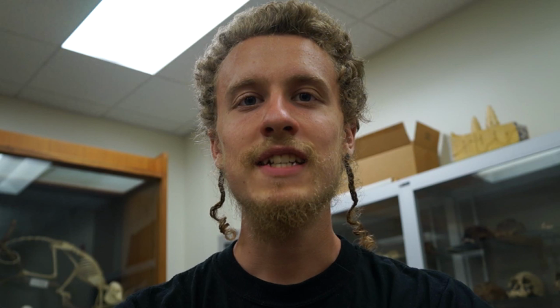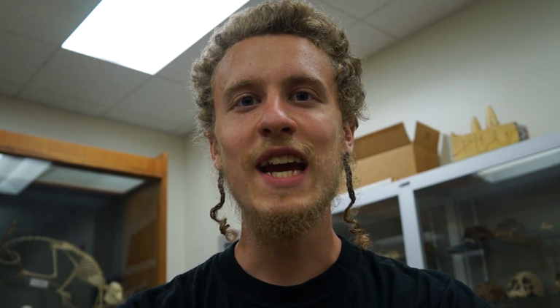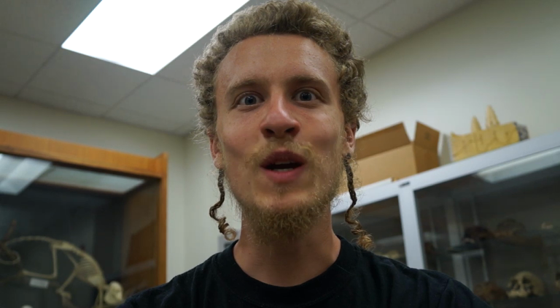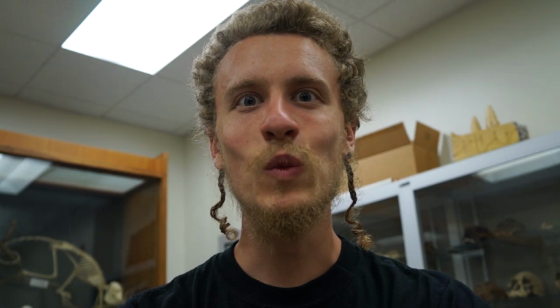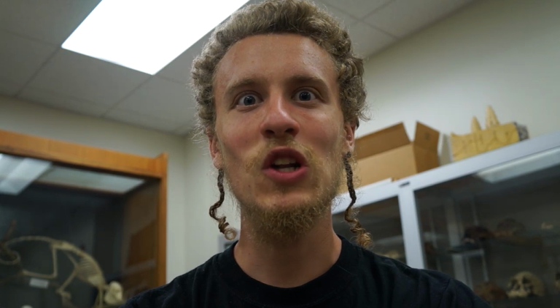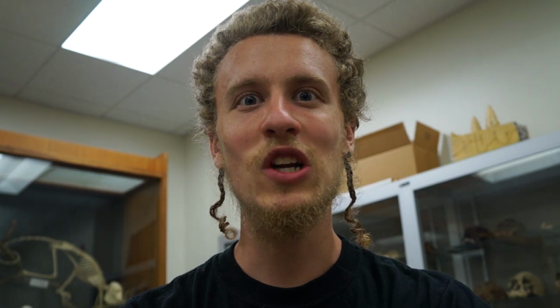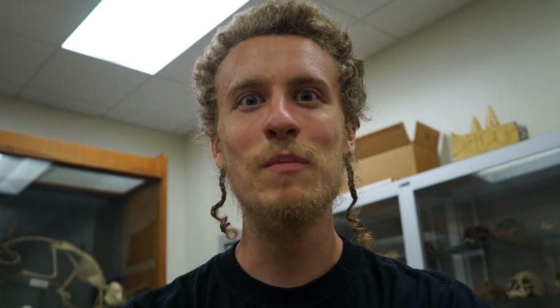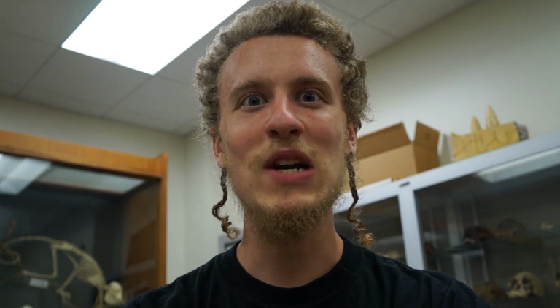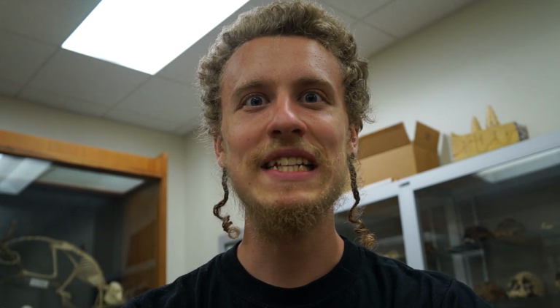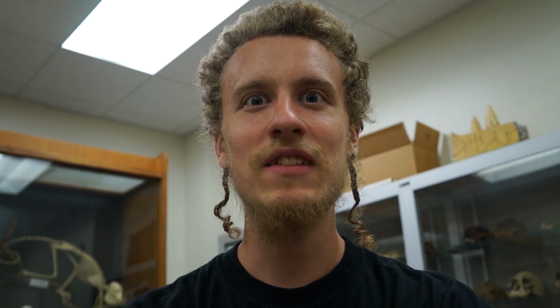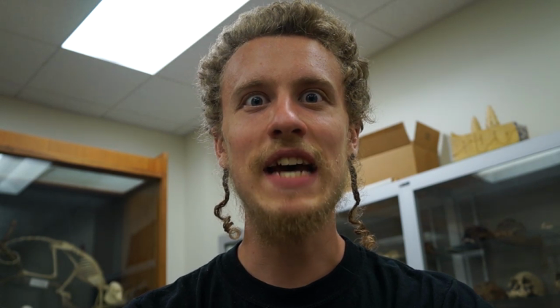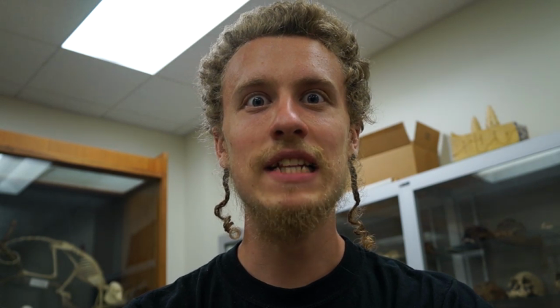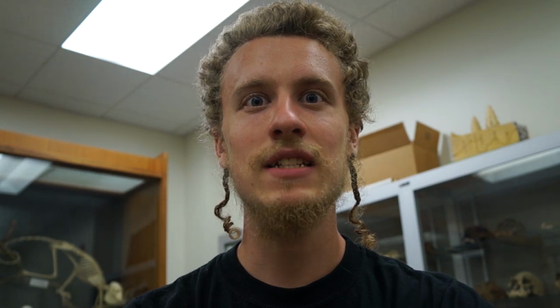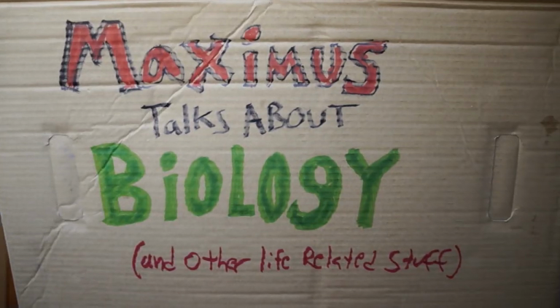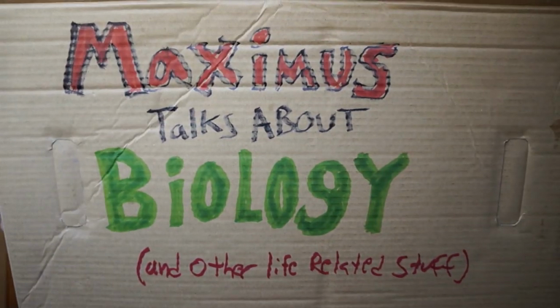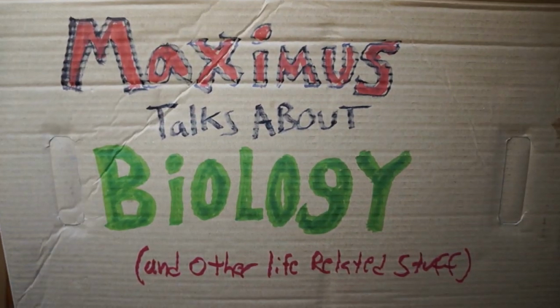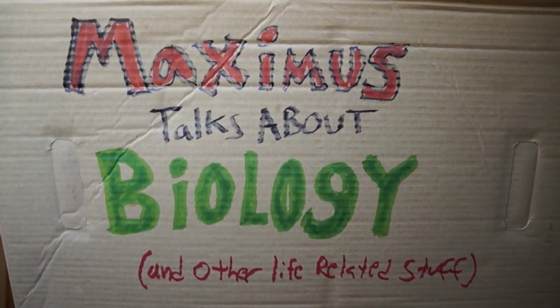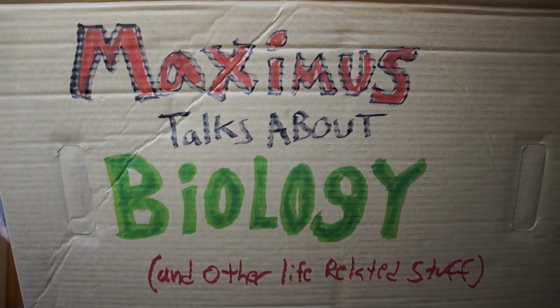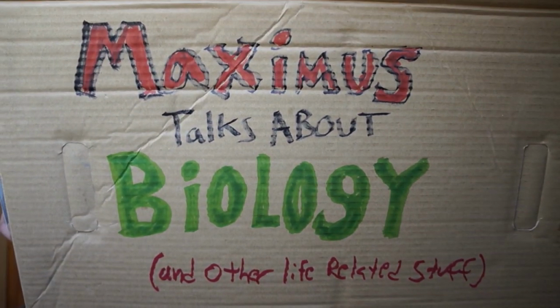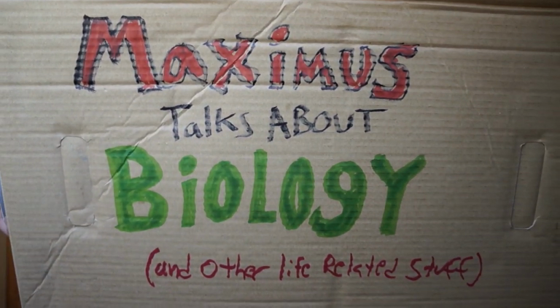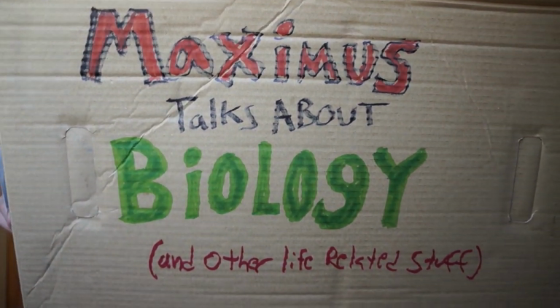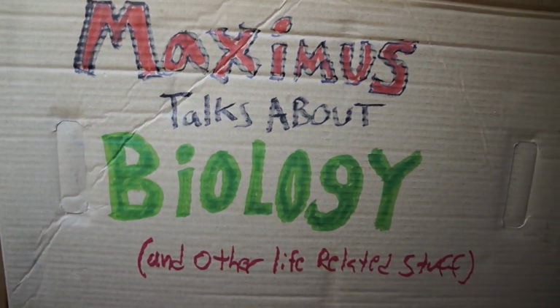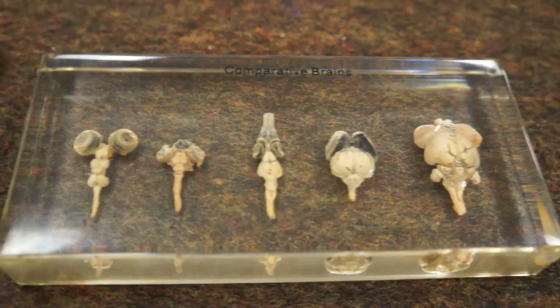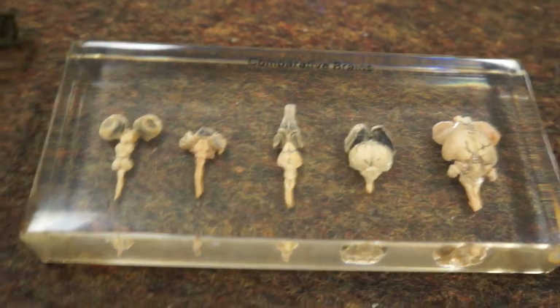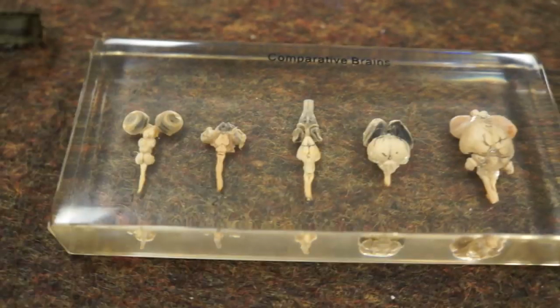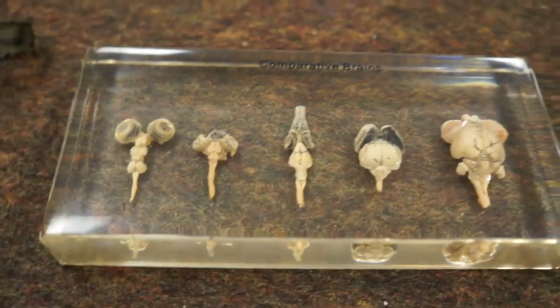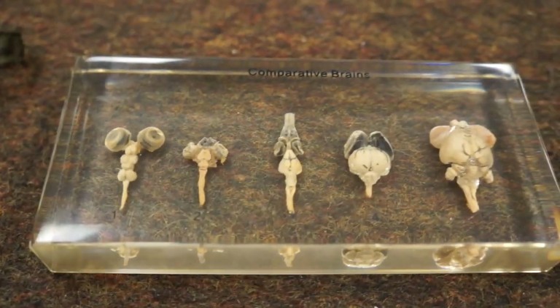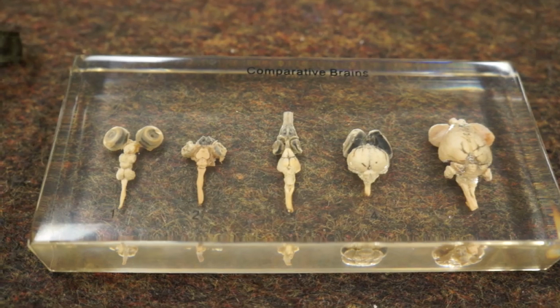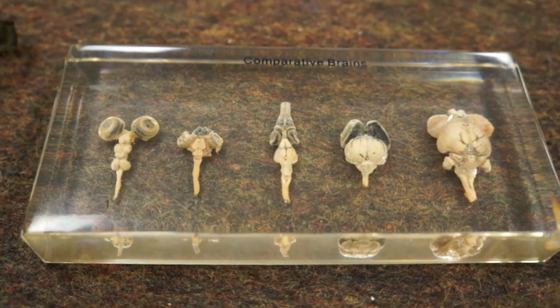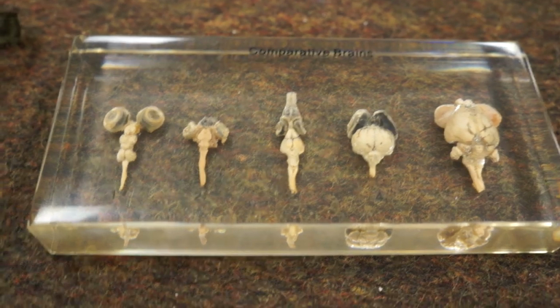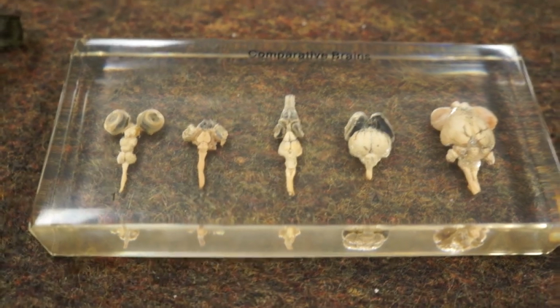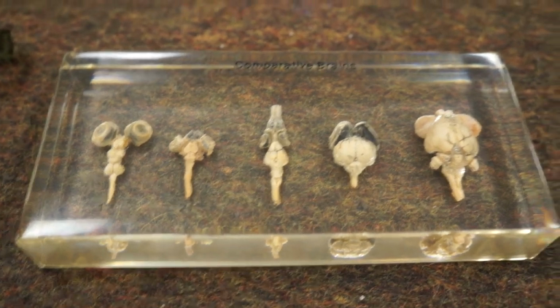Today we're going to look at brains and bats. Maximus talks about biology. Comparative brains.